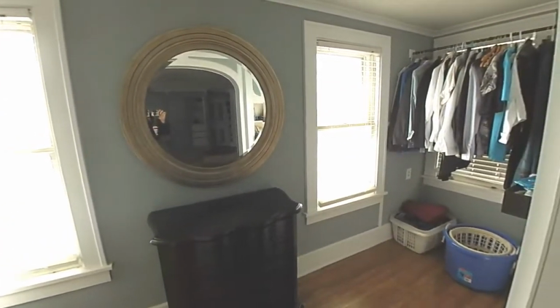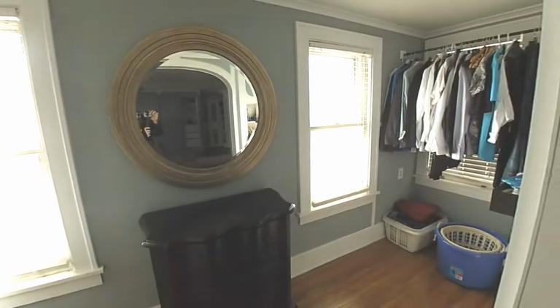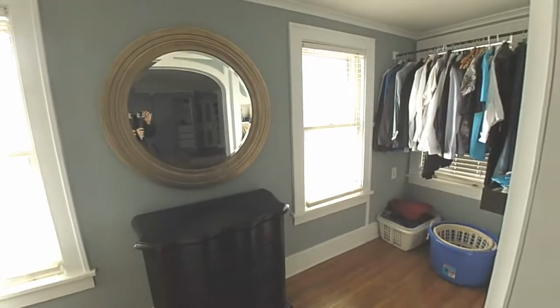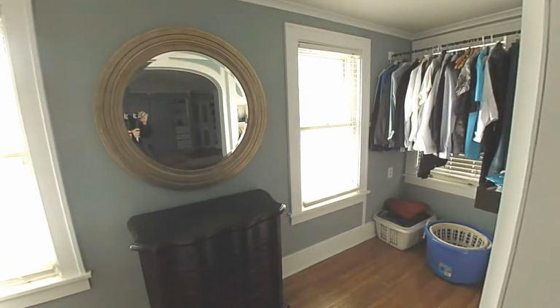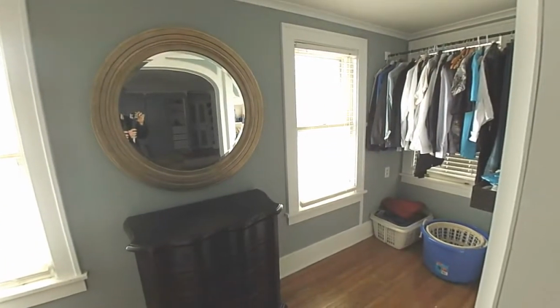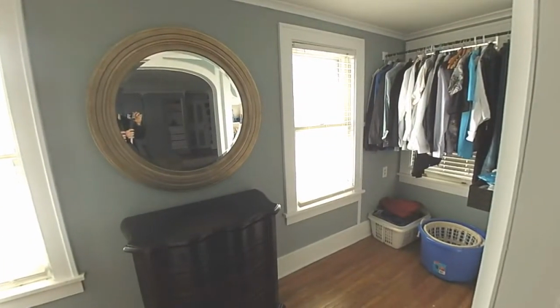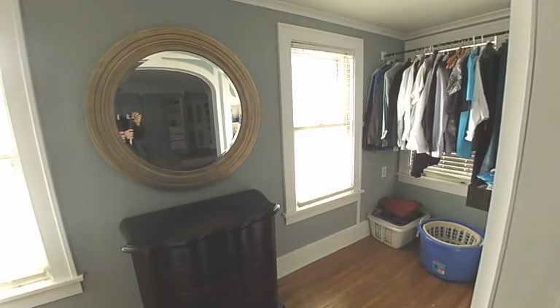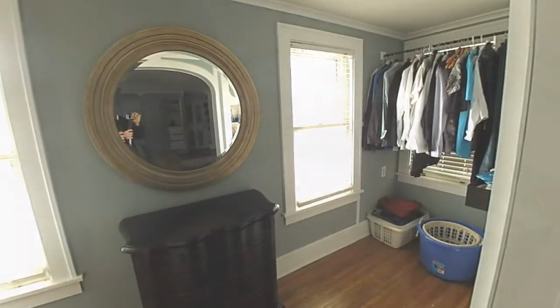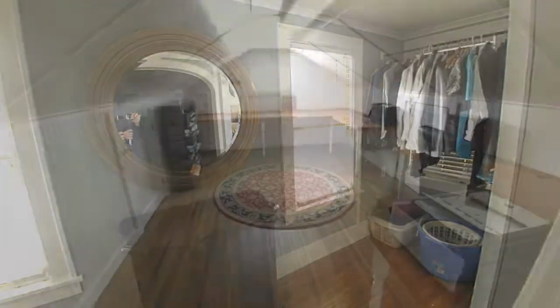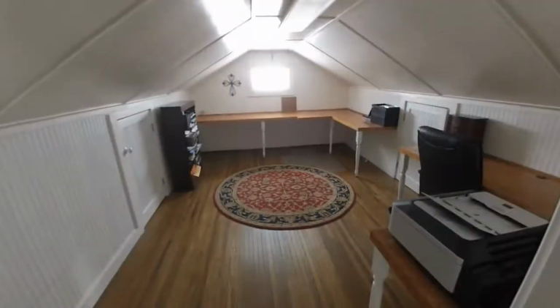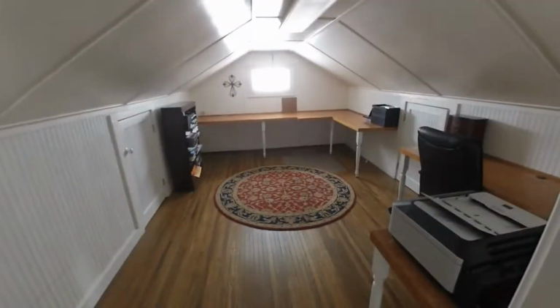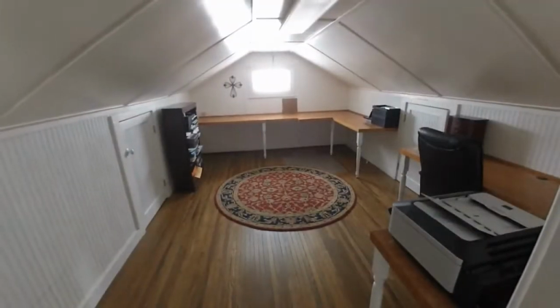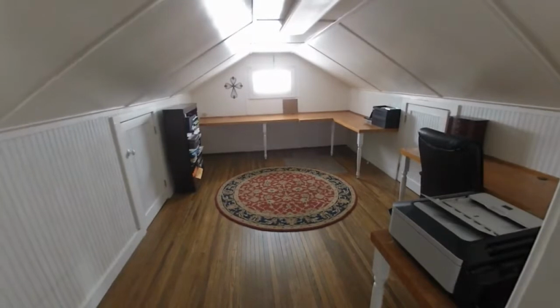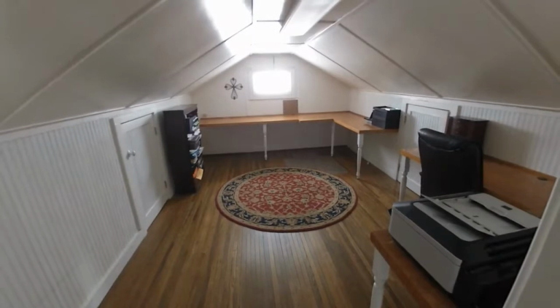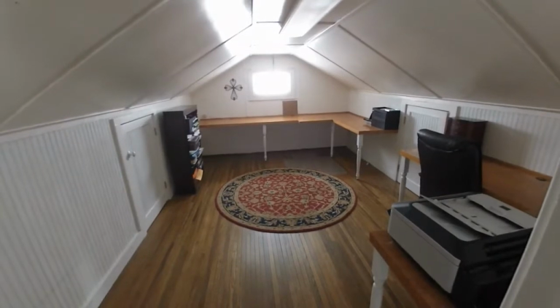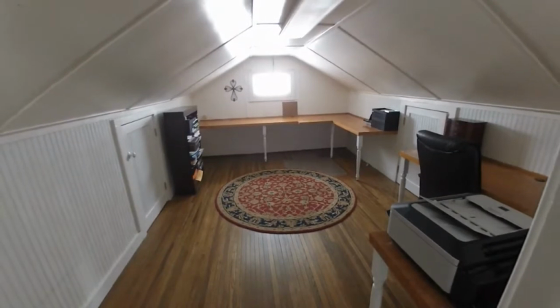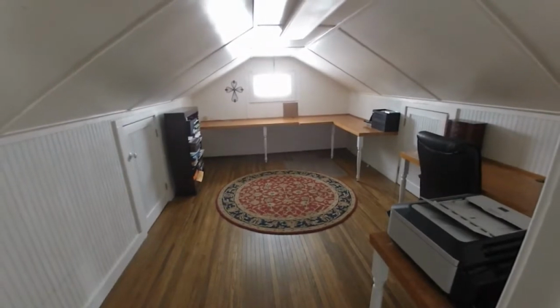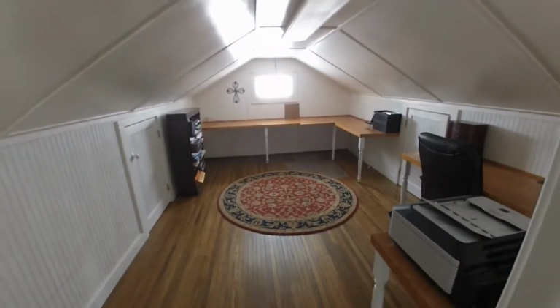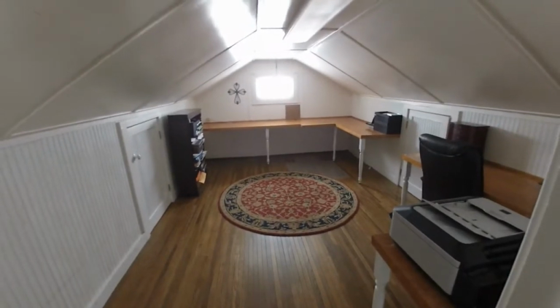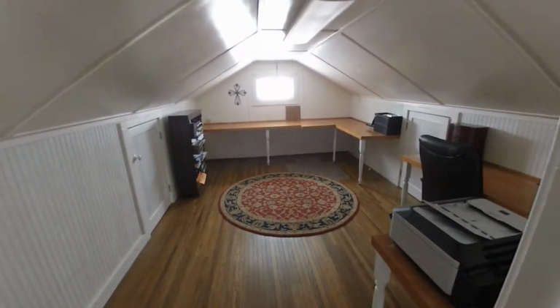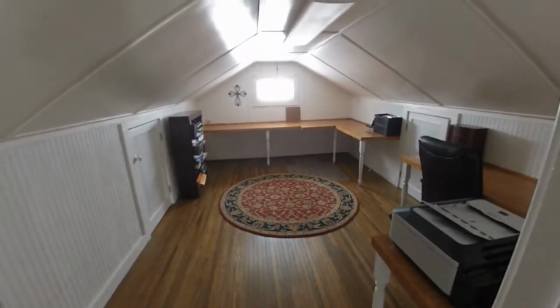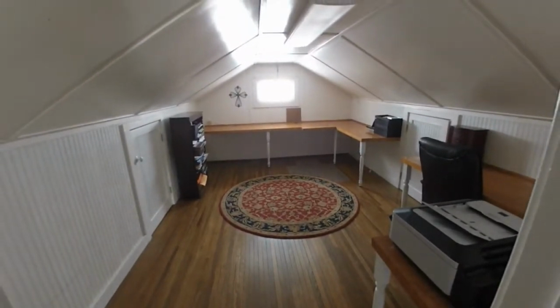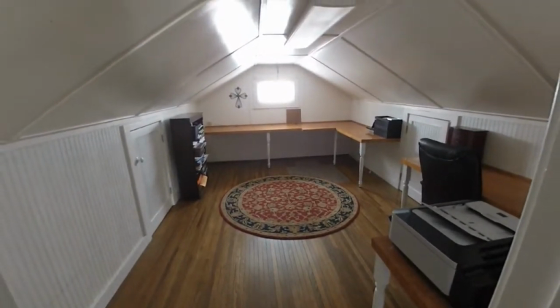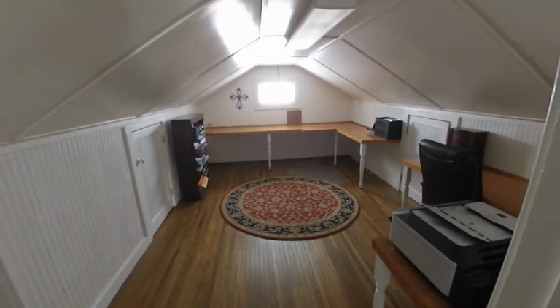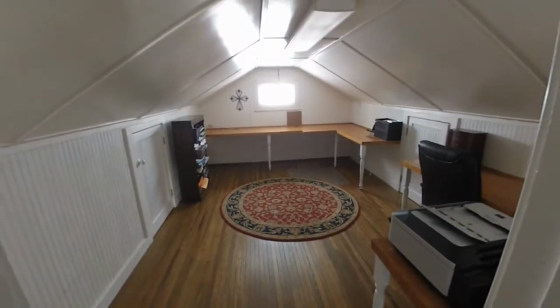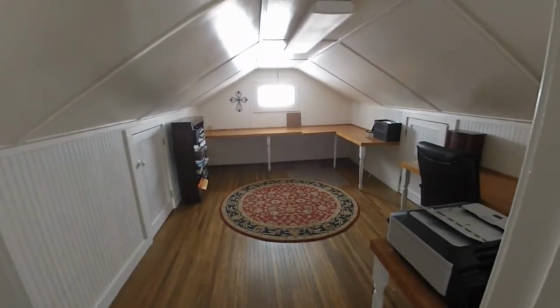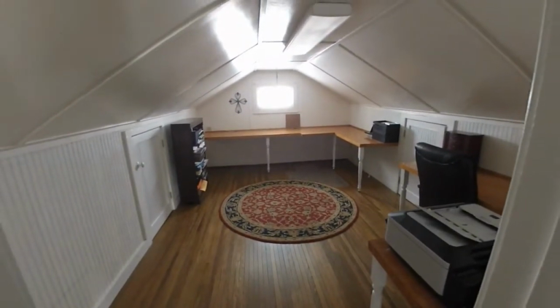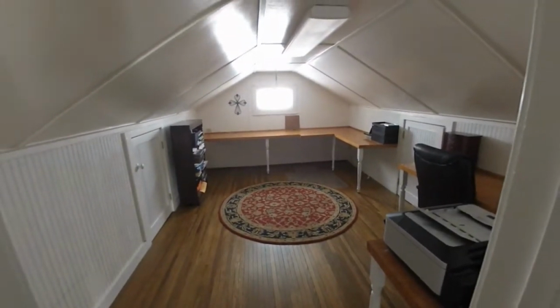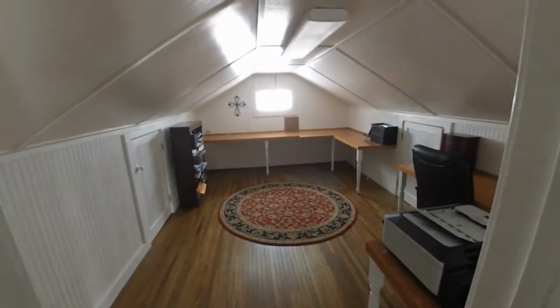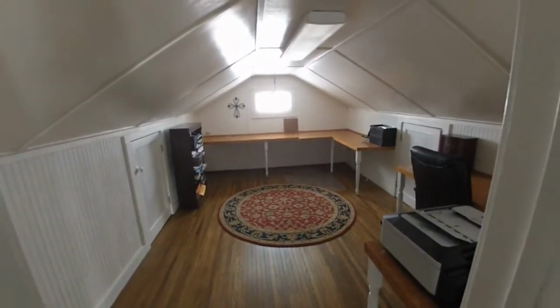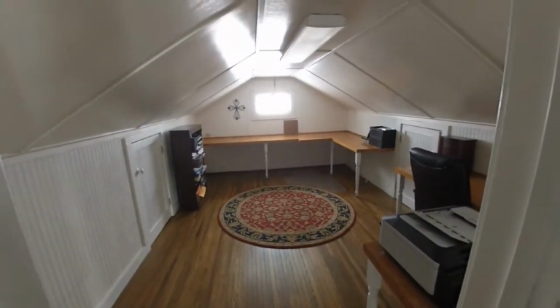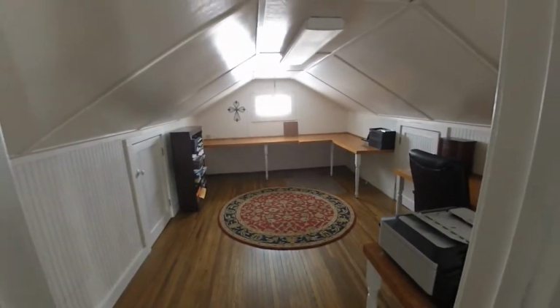This bonus room, off of the large bedroom, is a terrific office, den, or hobby room.